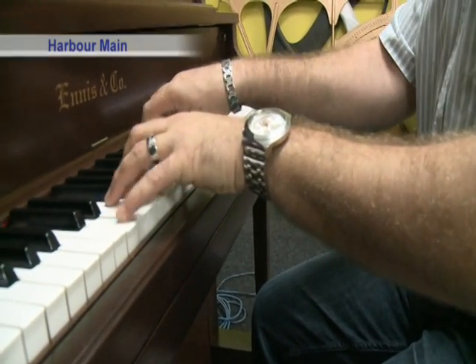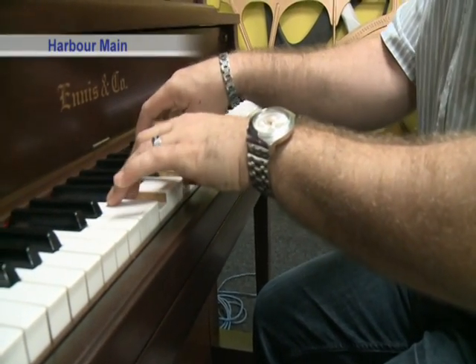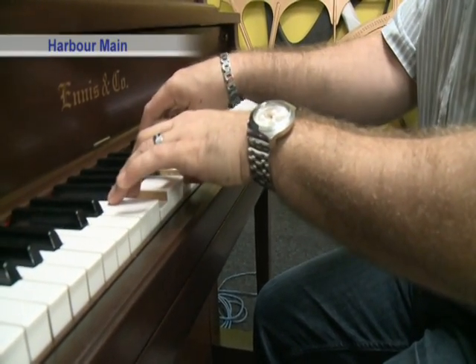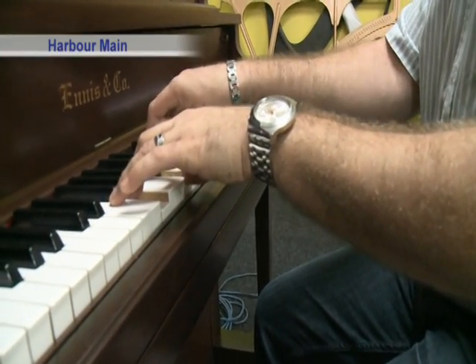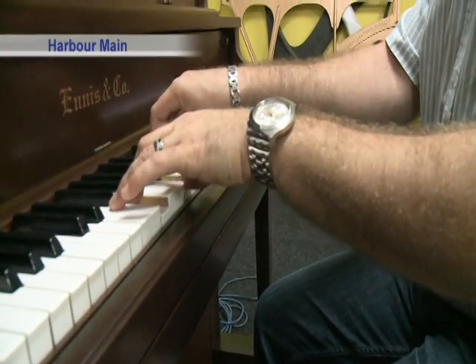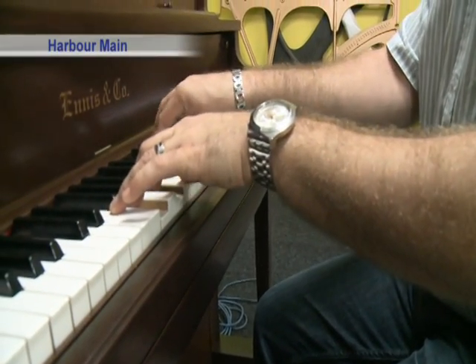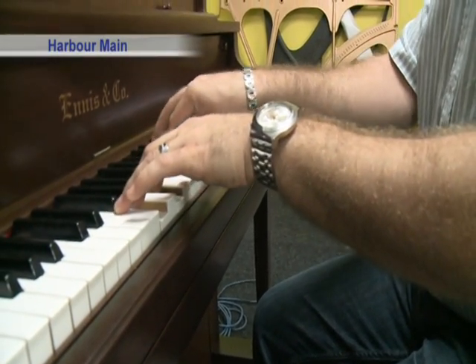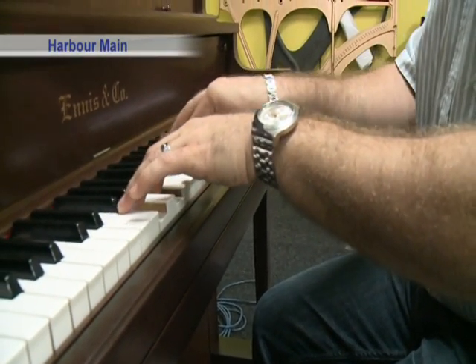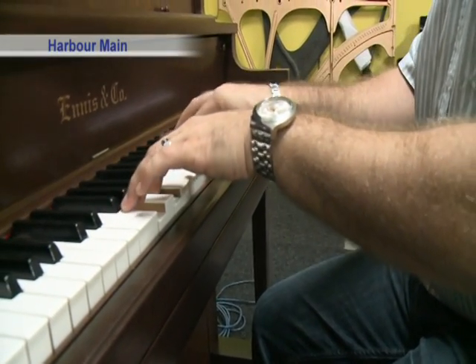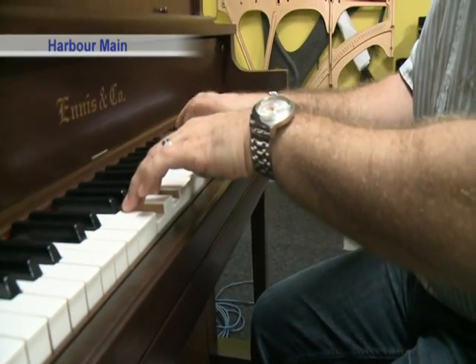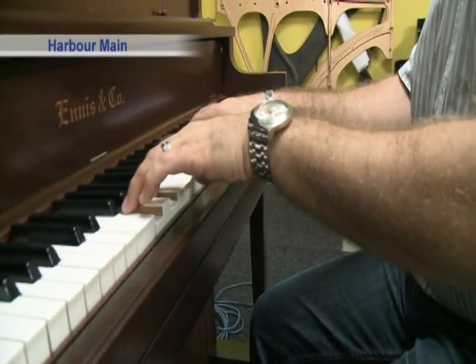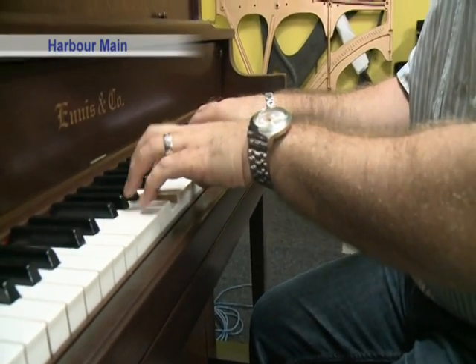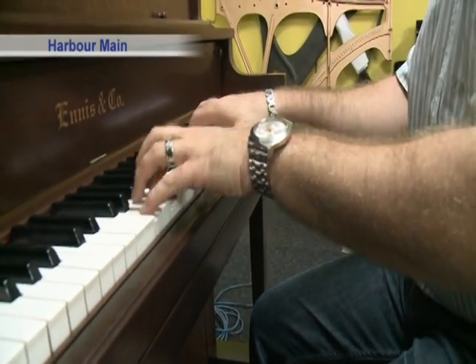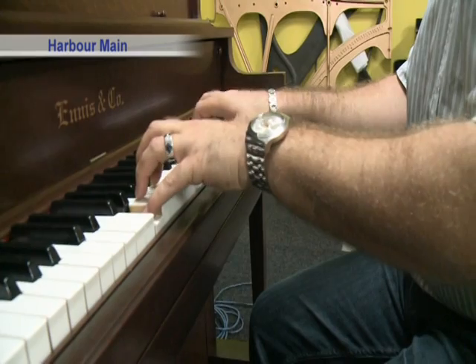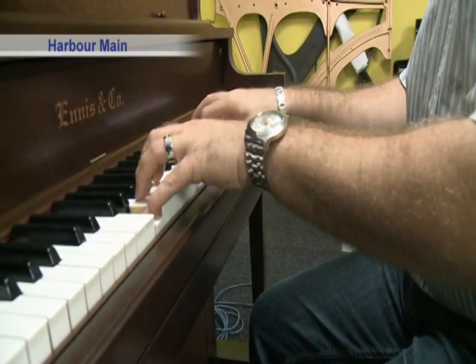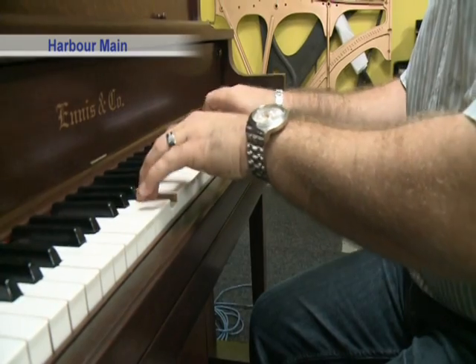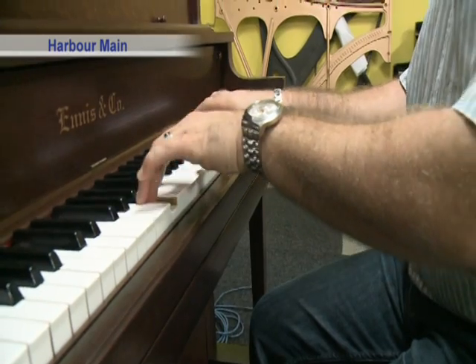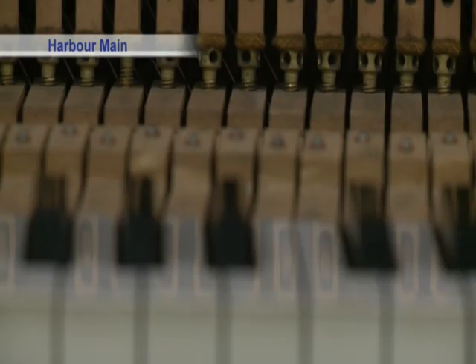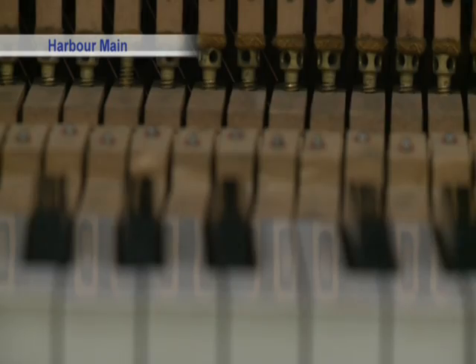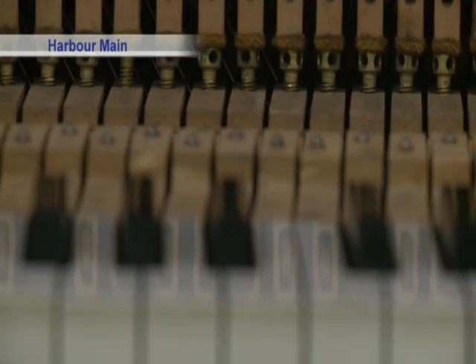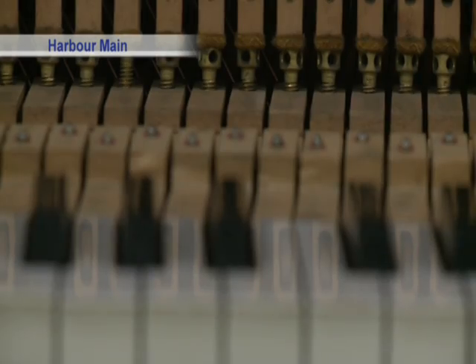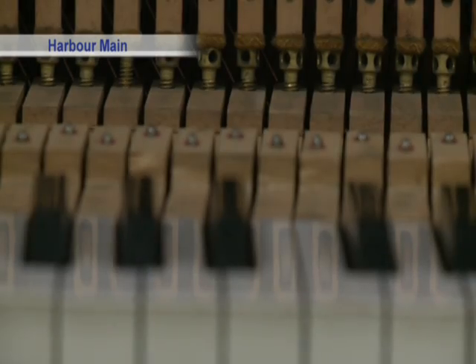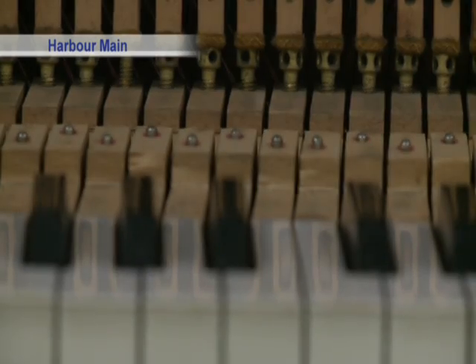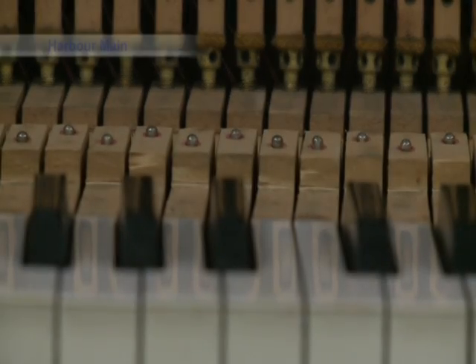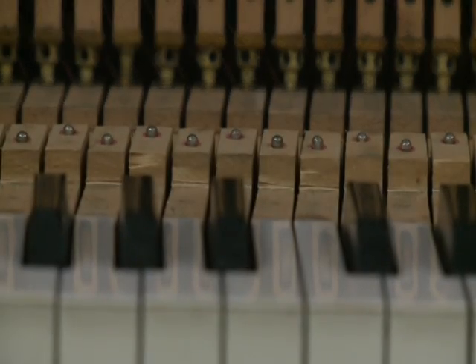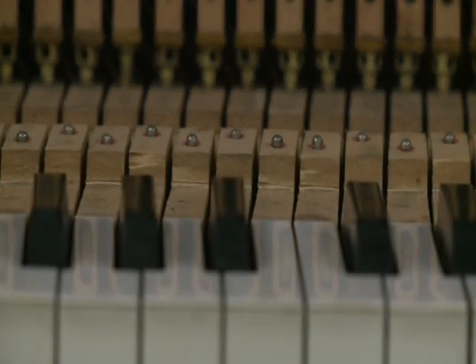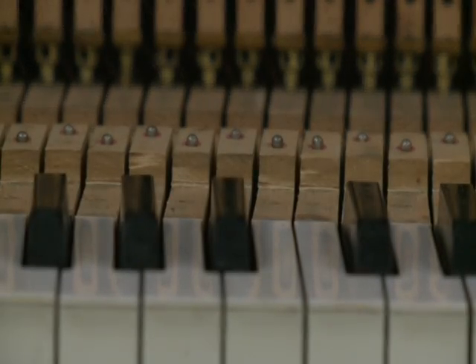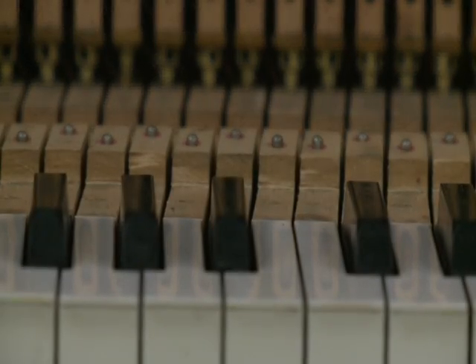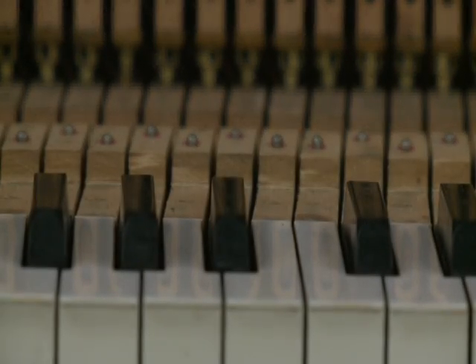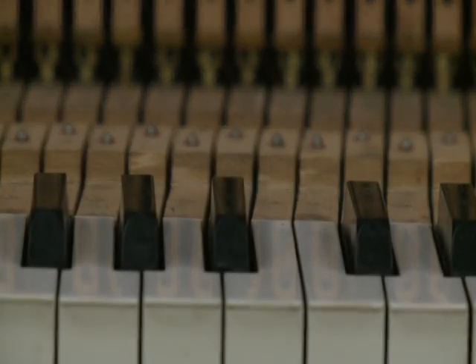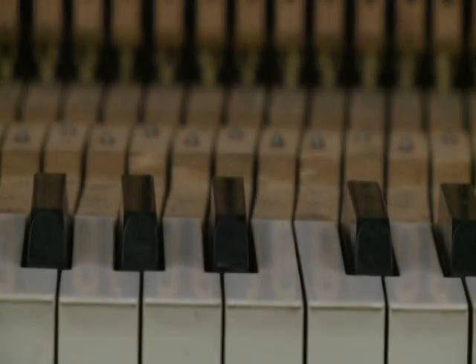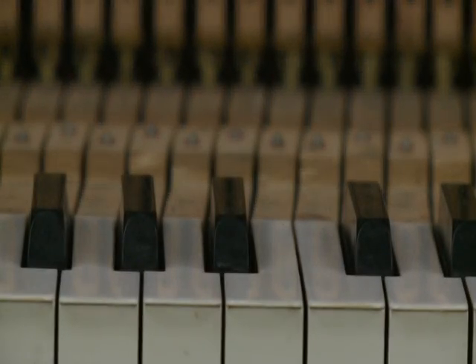Kareem Danawe, owner of Newfound Pianos, has been restoring pianos for over a decade here in Newfoundland.